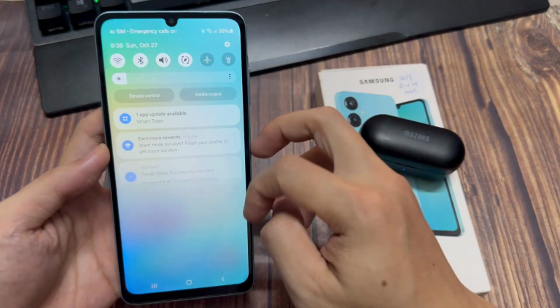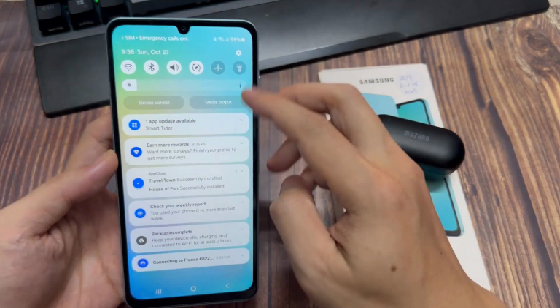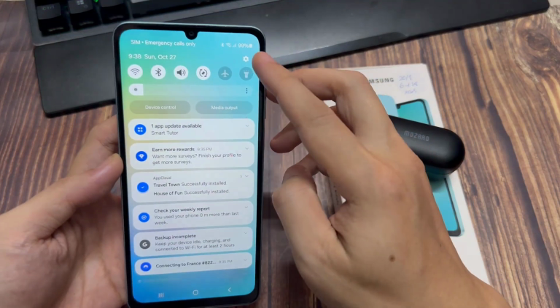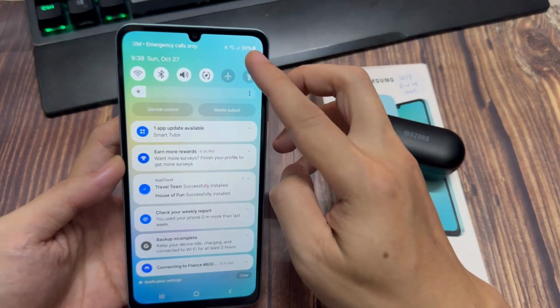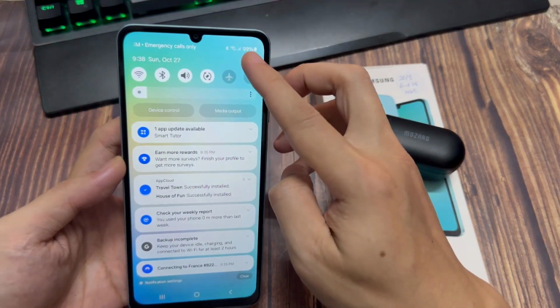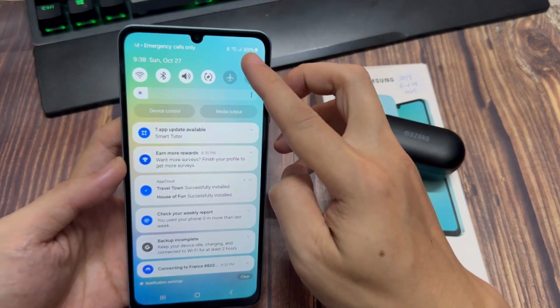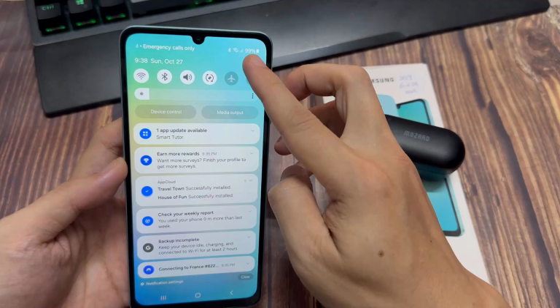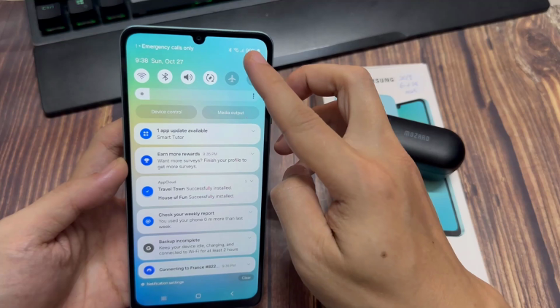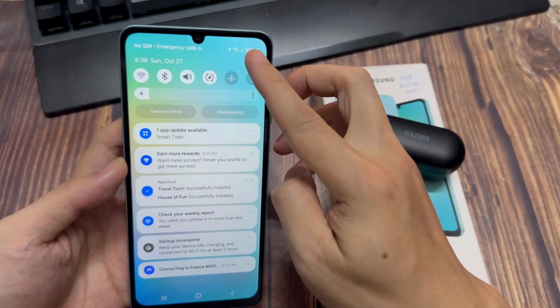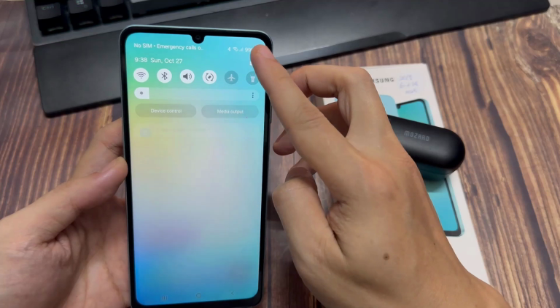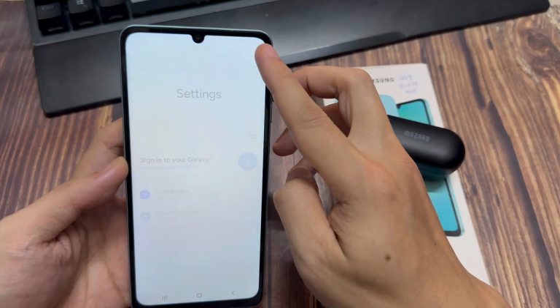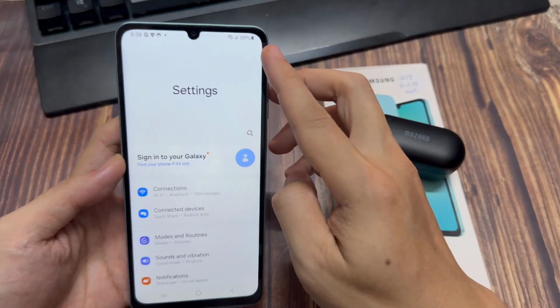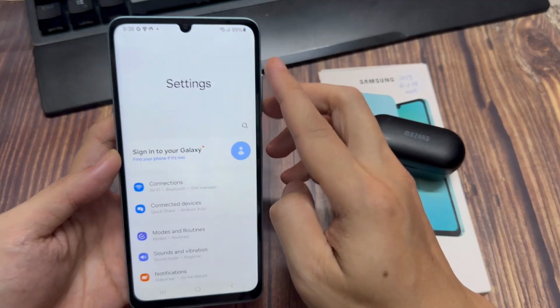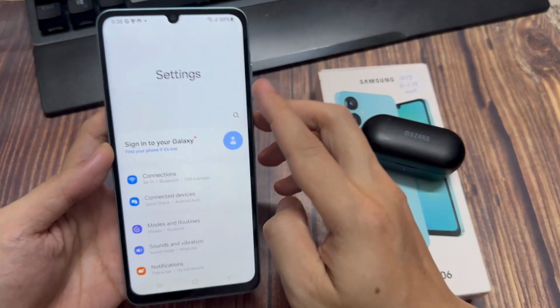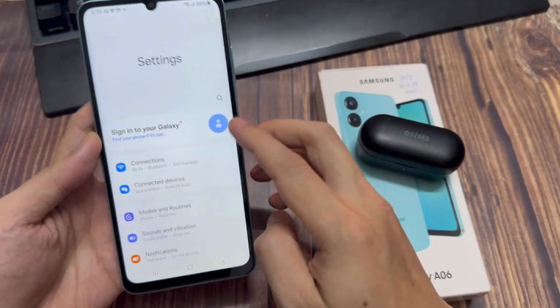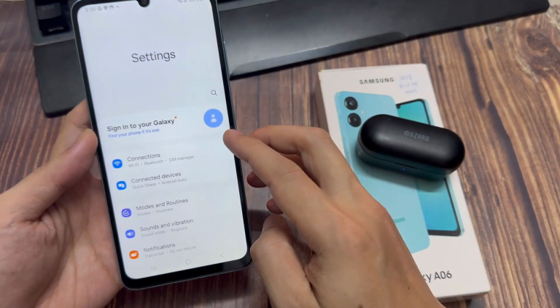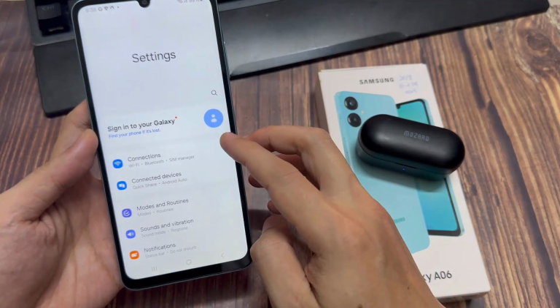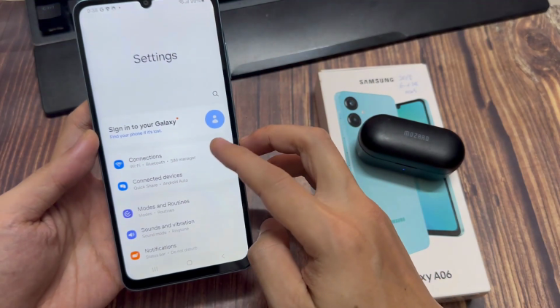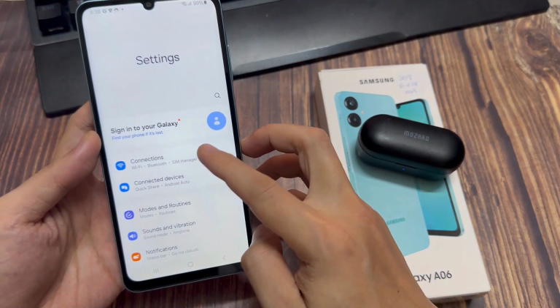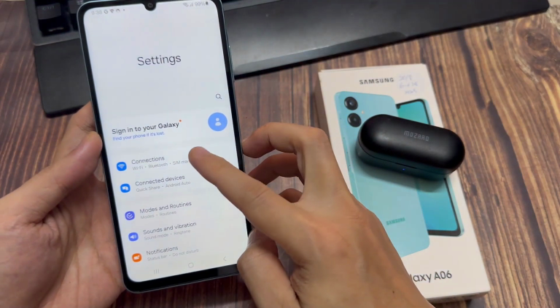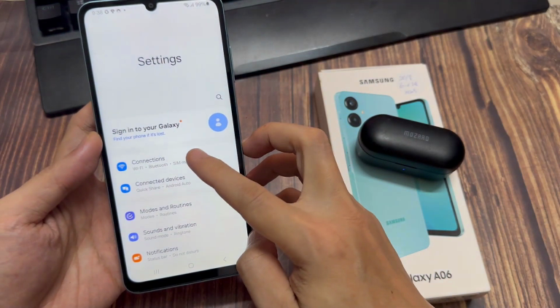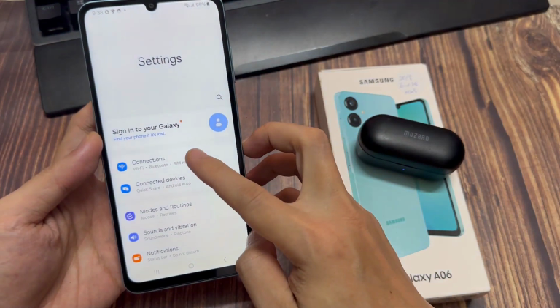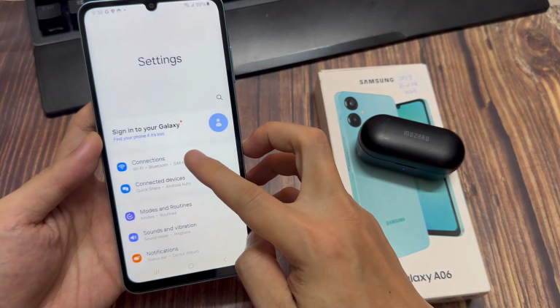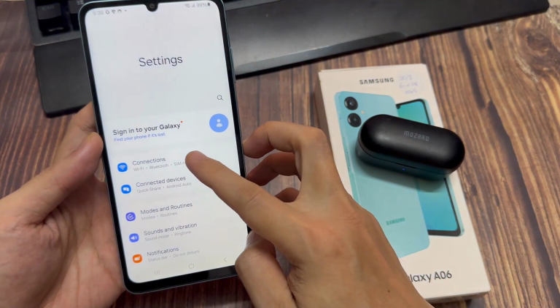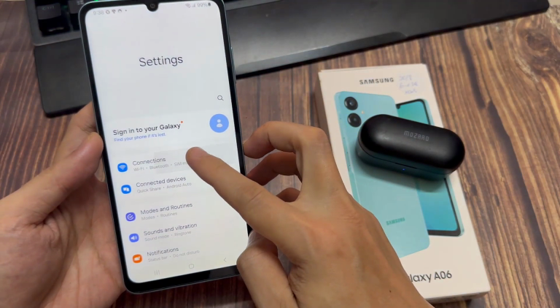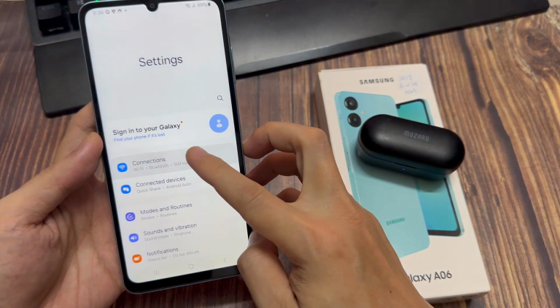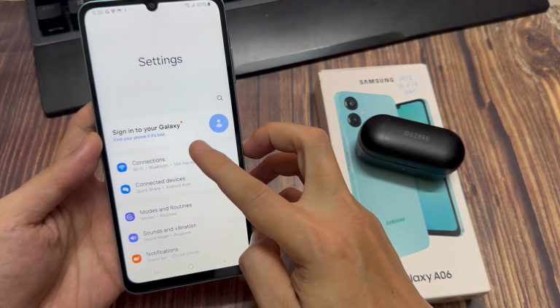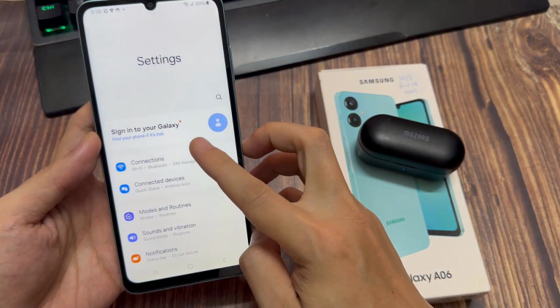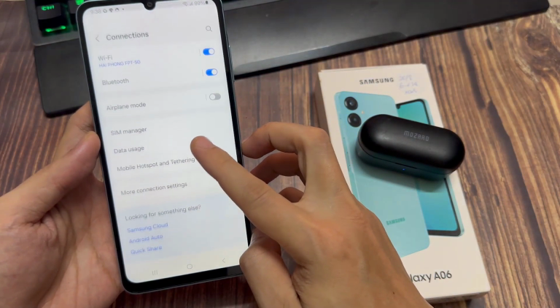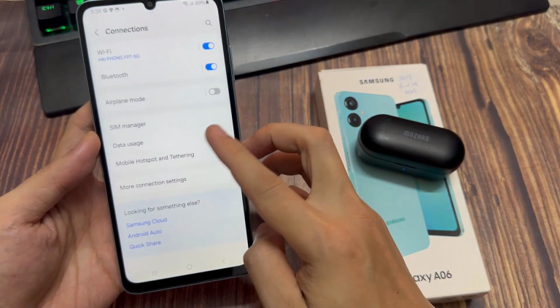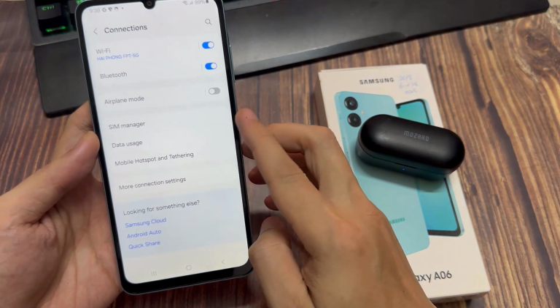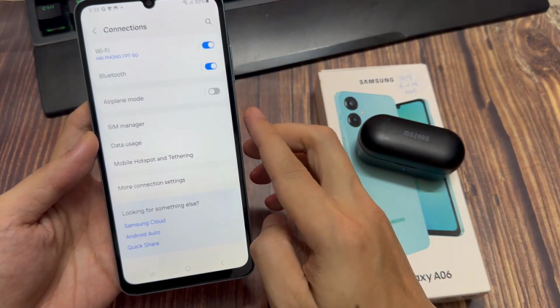First, swipe down at the top and tap on Settings. Then go down and tap on Connections.